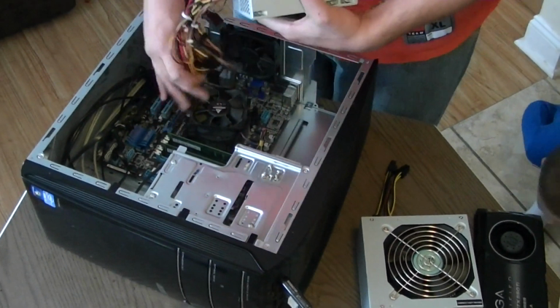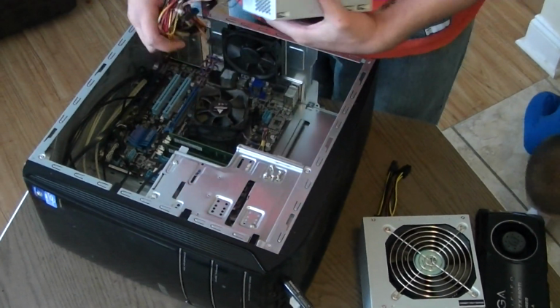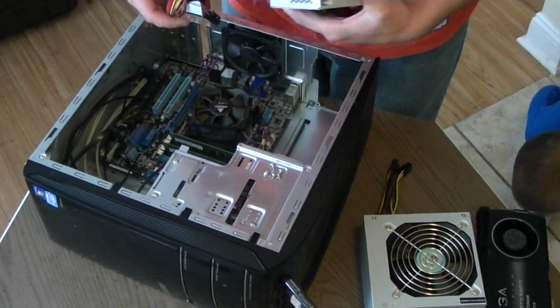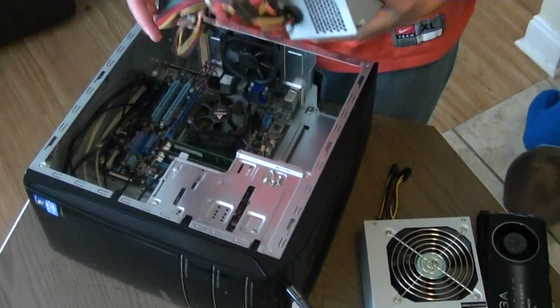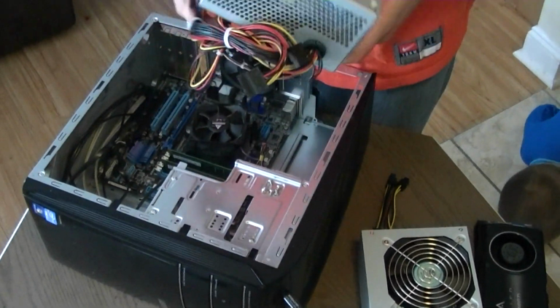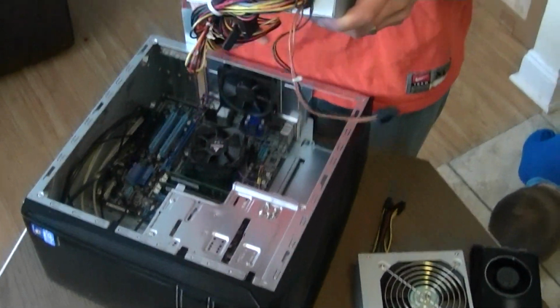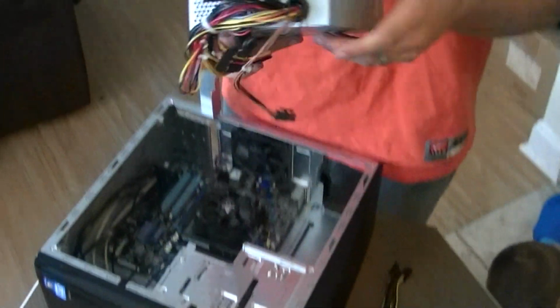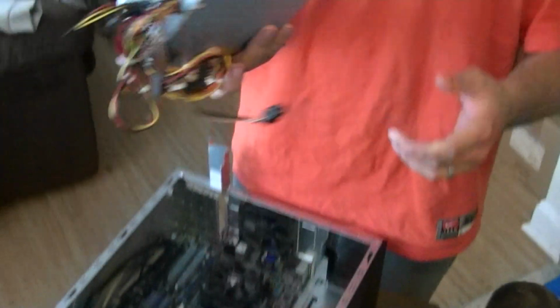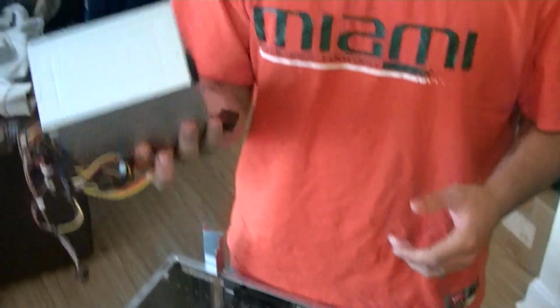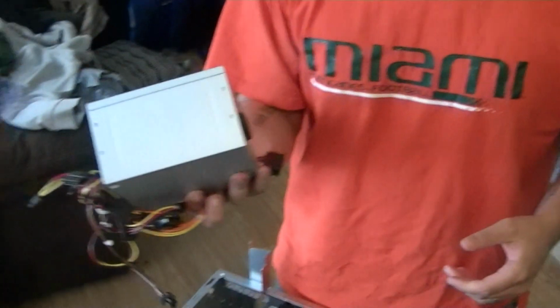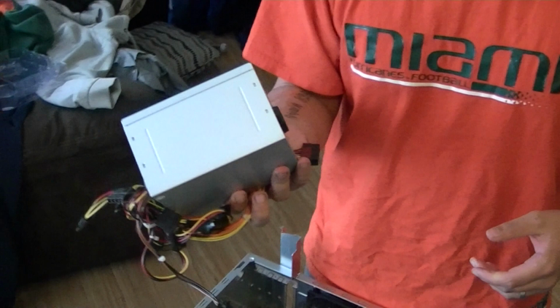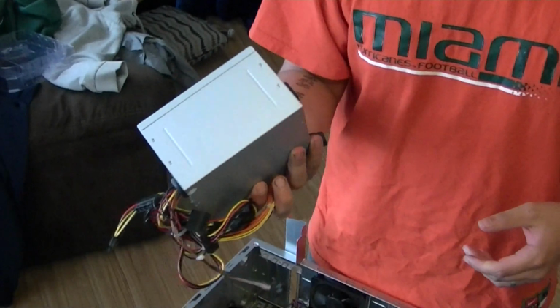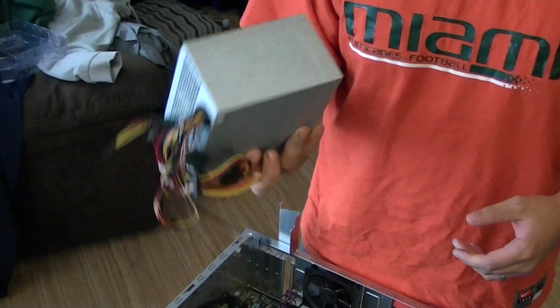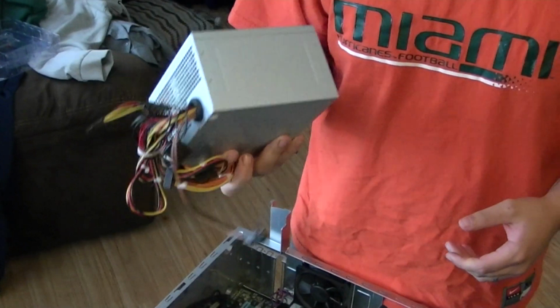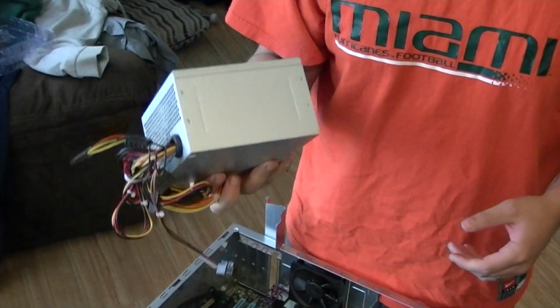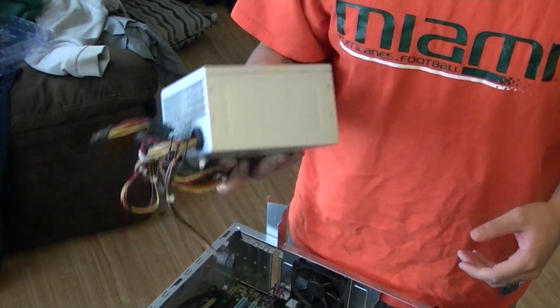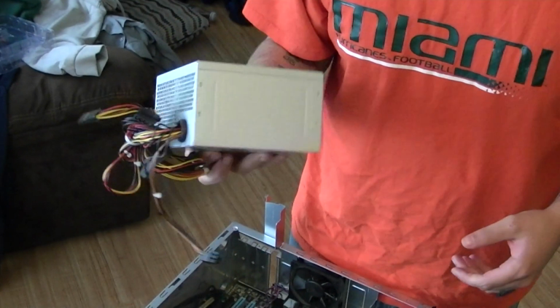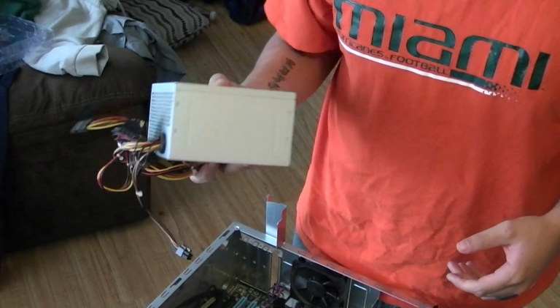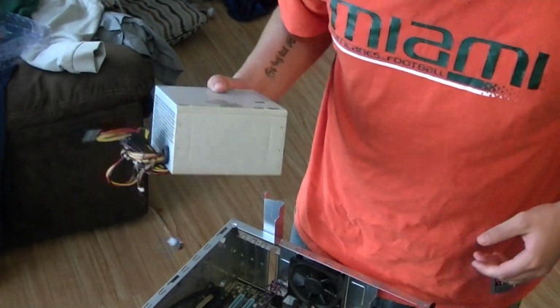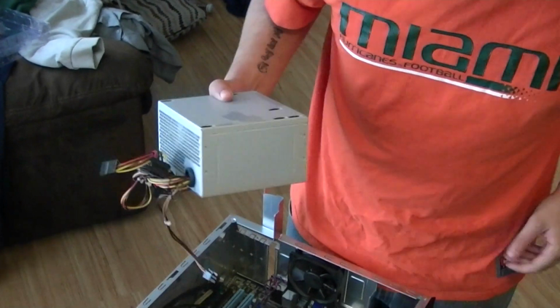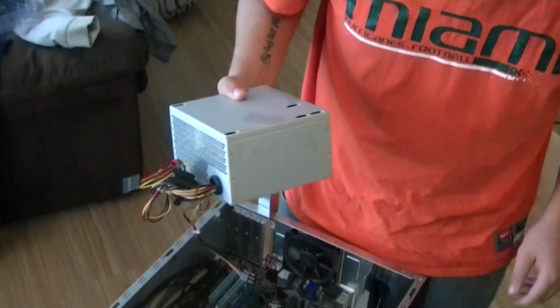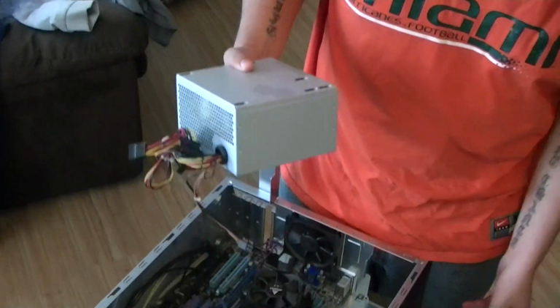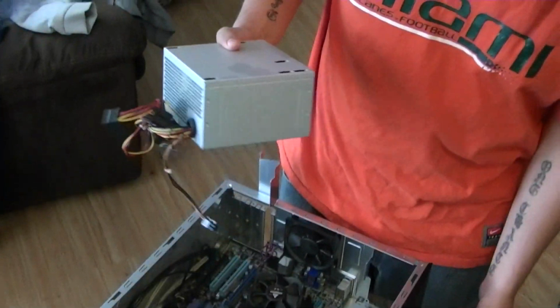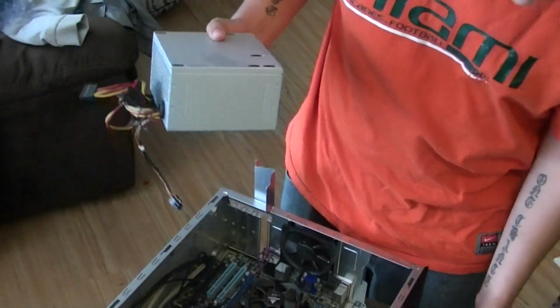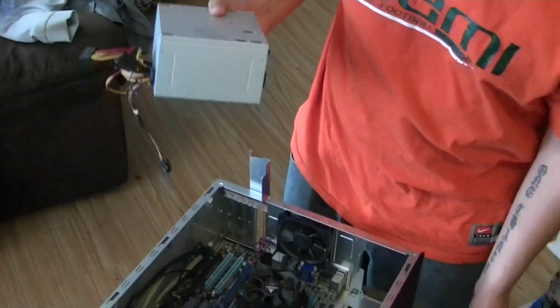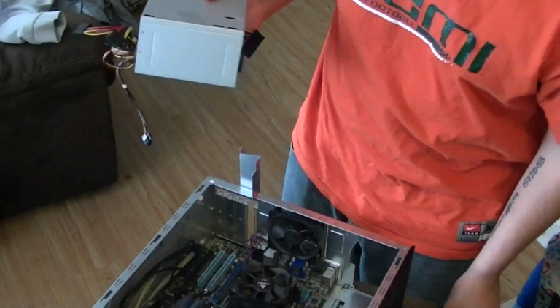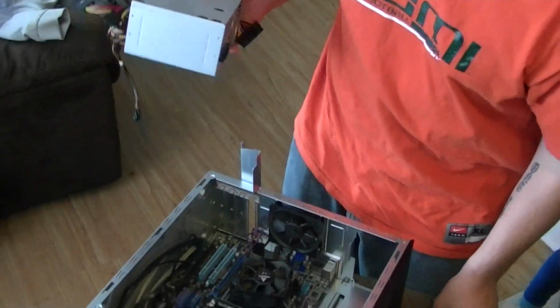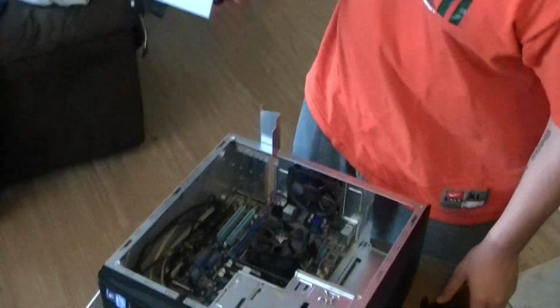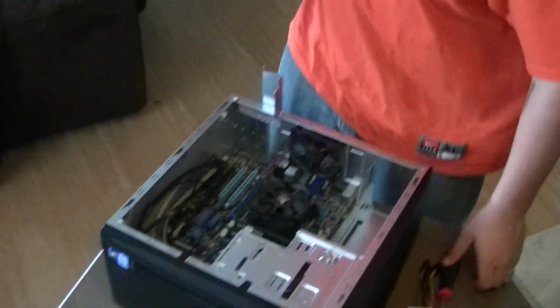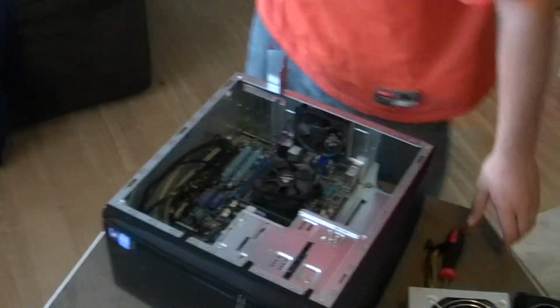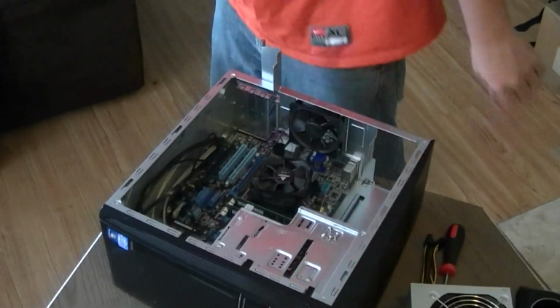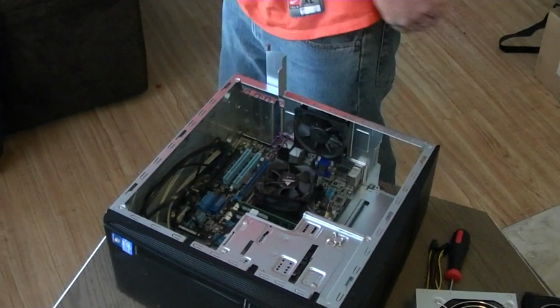And just like that, old power supply is out — 350 watt. Done. Thank you, sir.